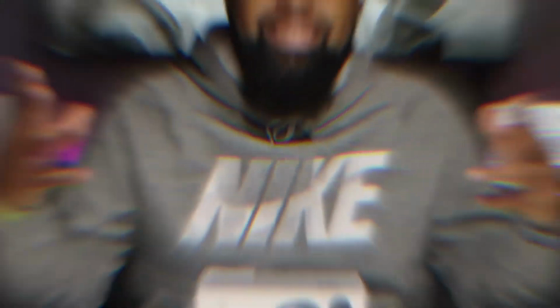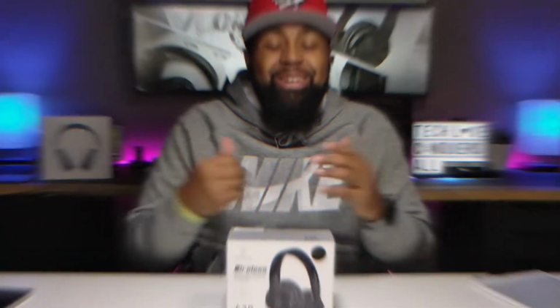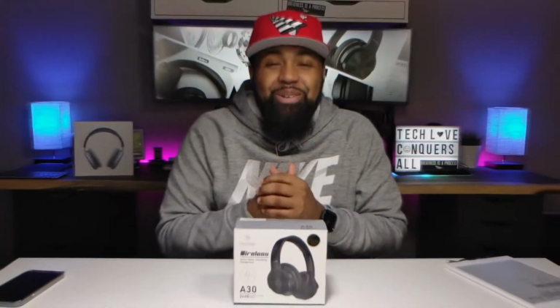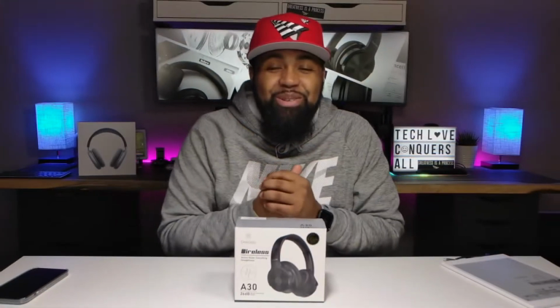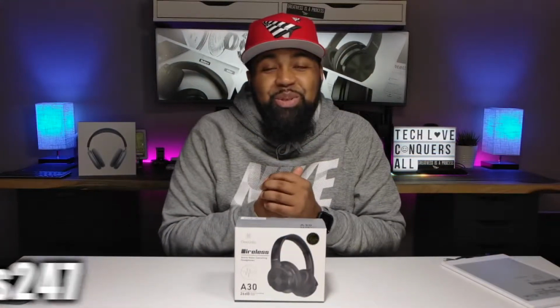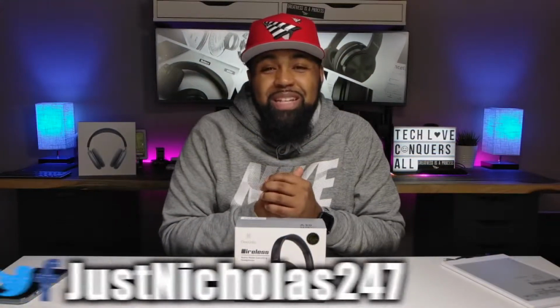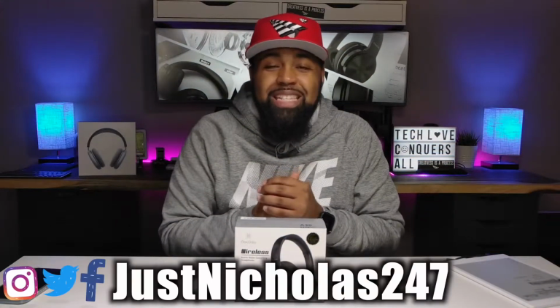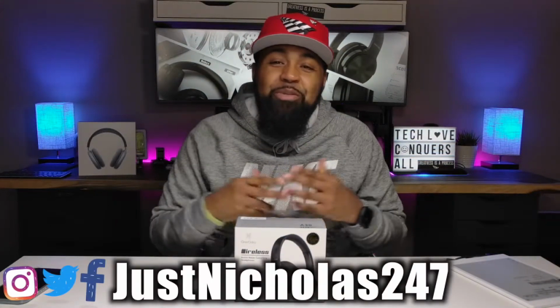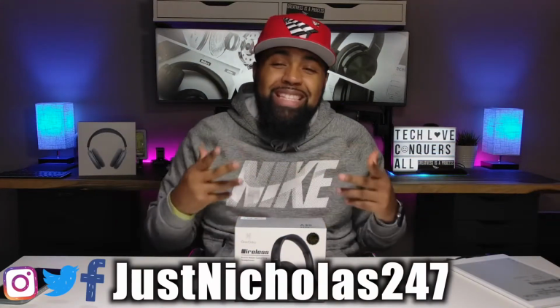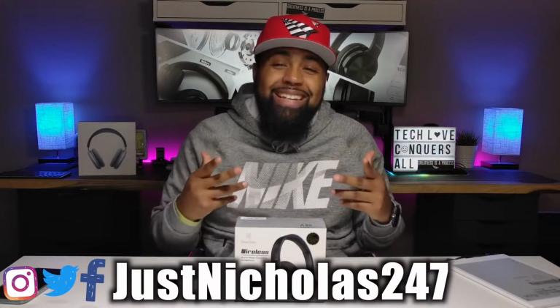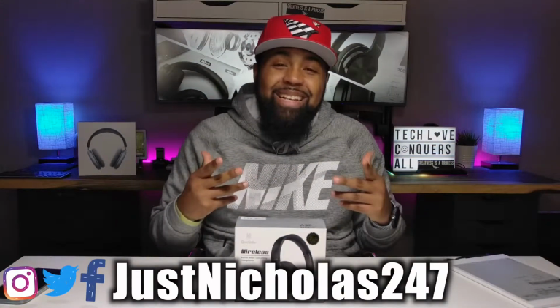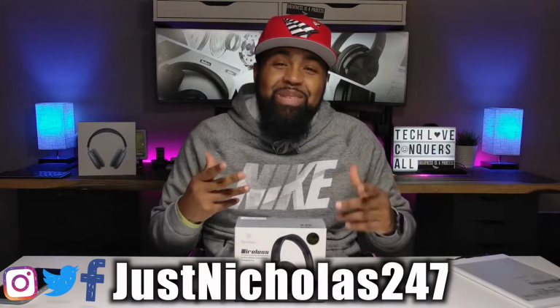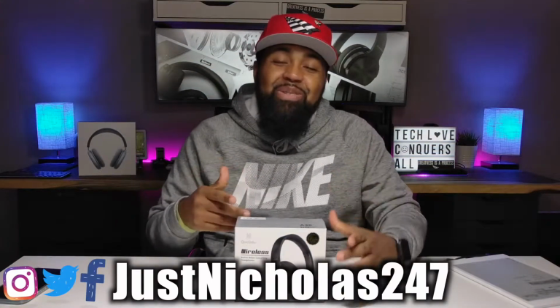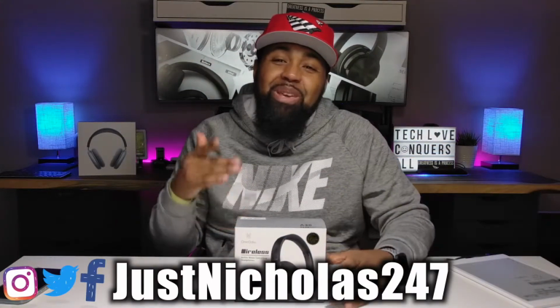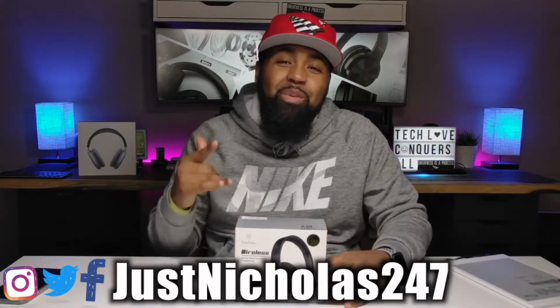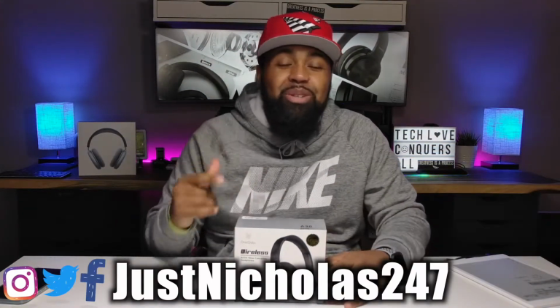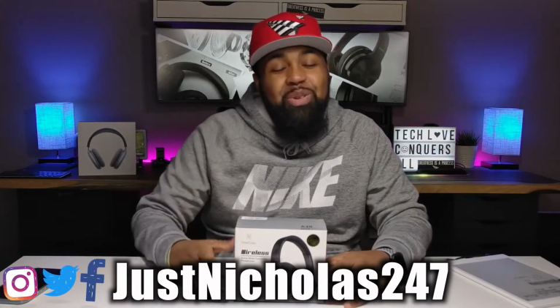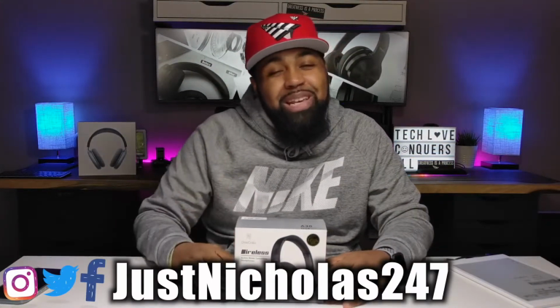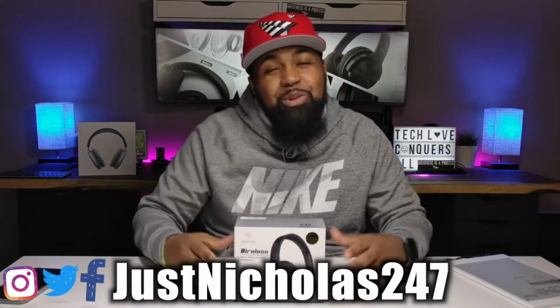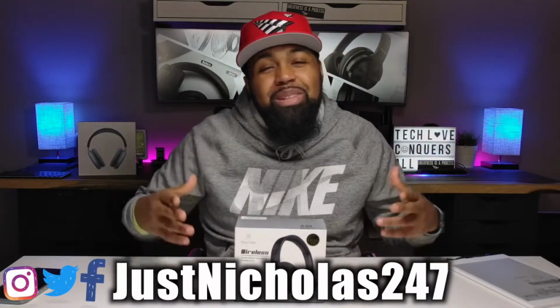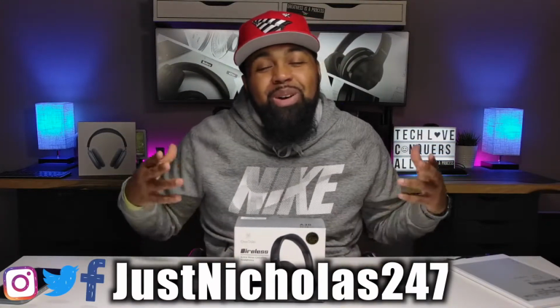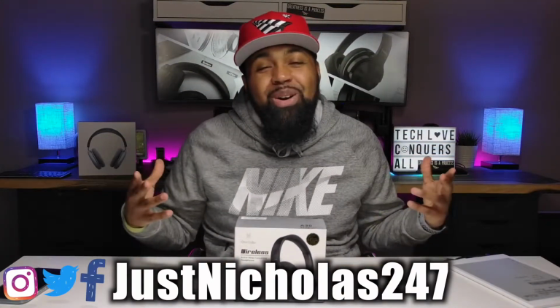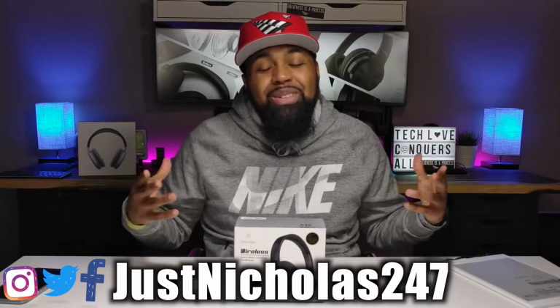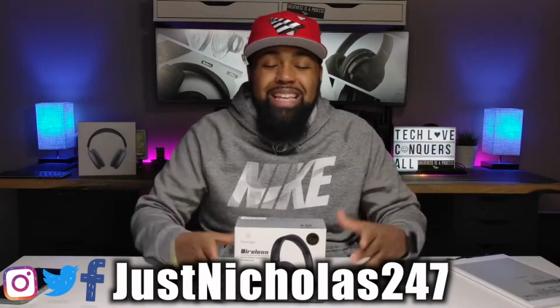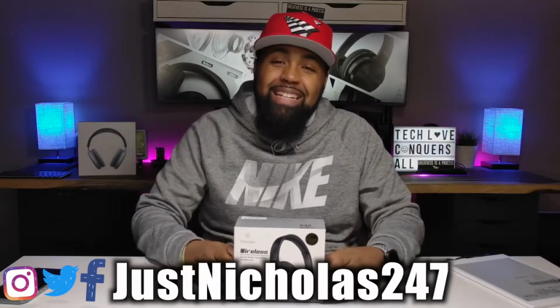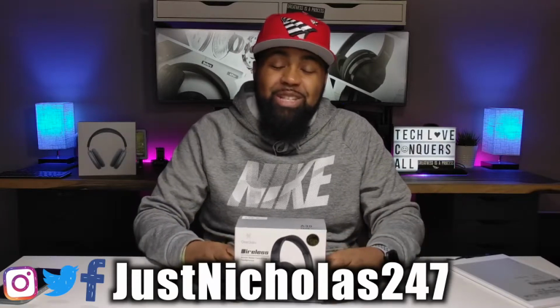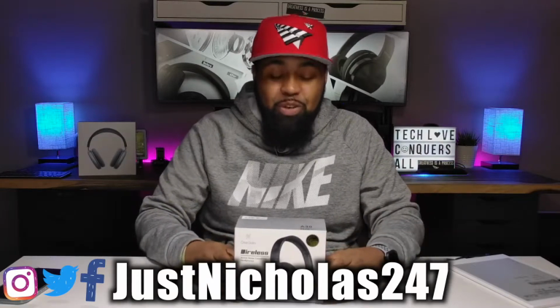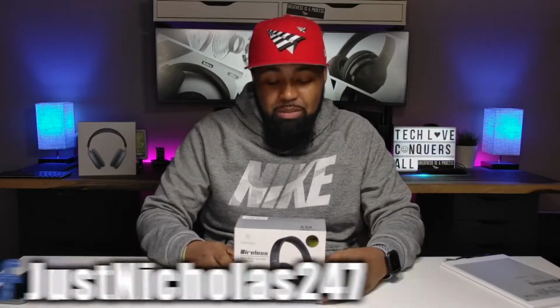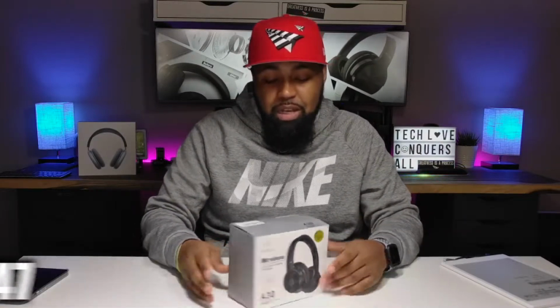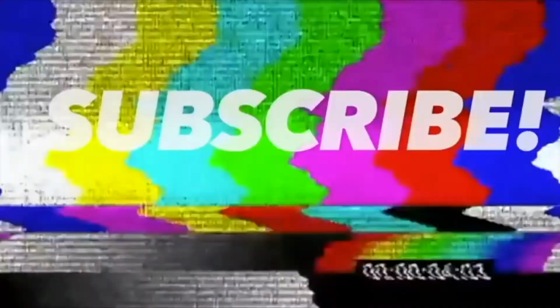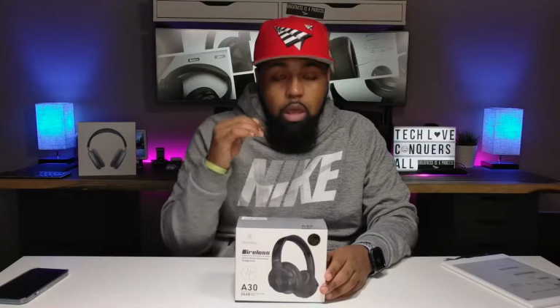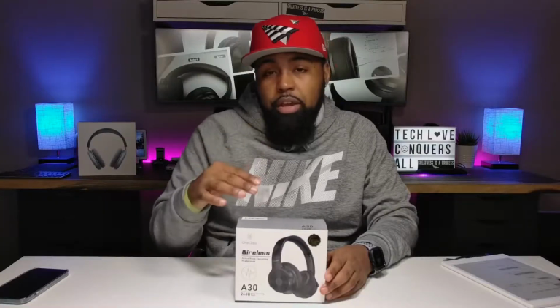What's going on YouTube? Nicholas here with Tech Love TV. We don't discriminate and we believe all tech deserves some love.